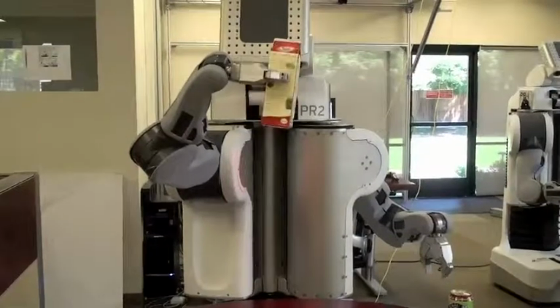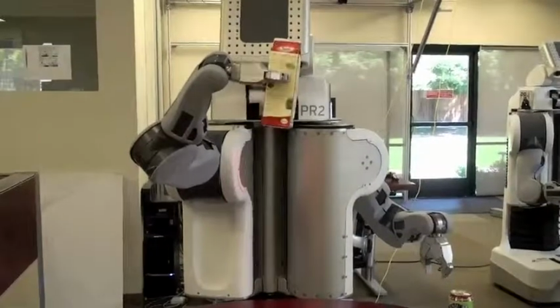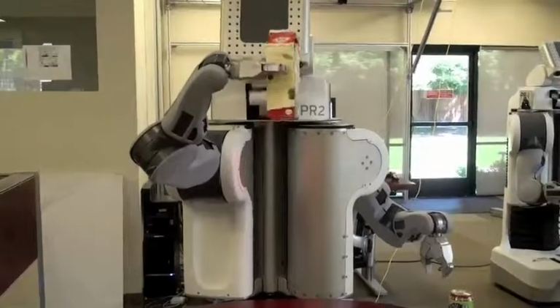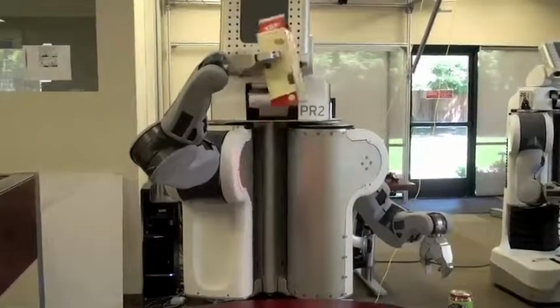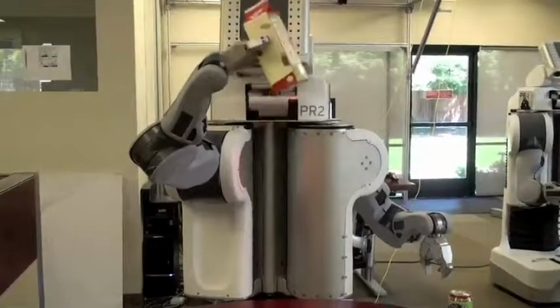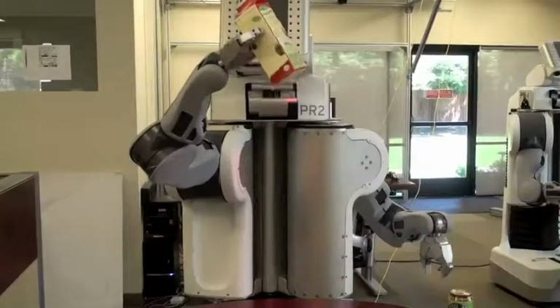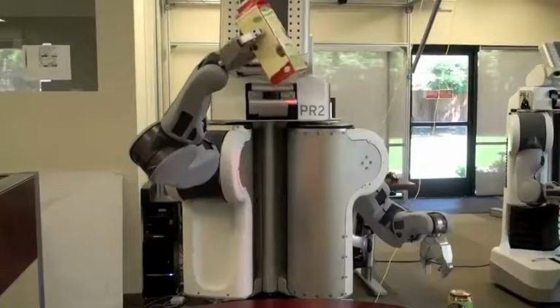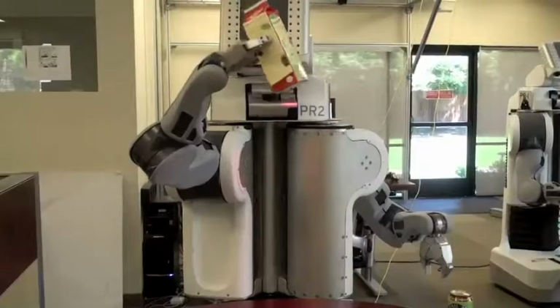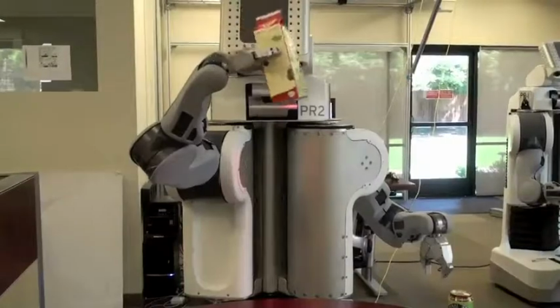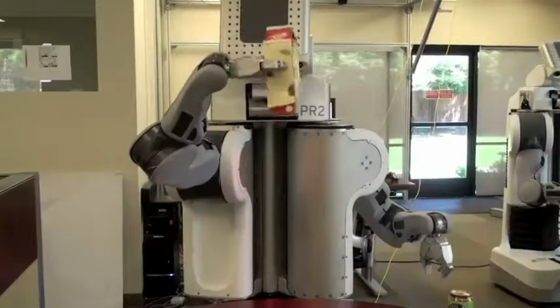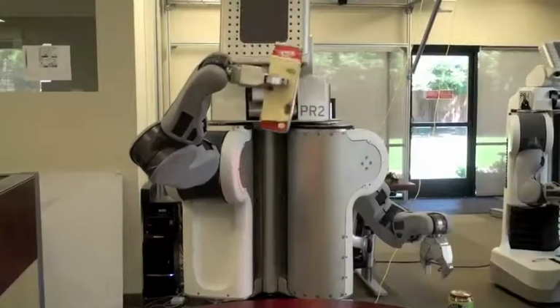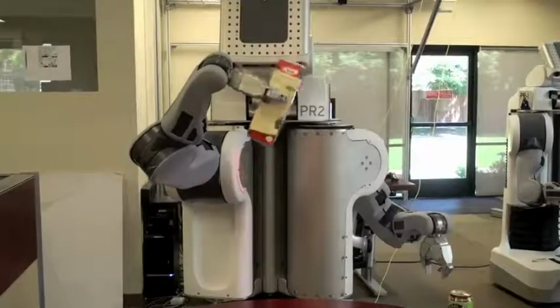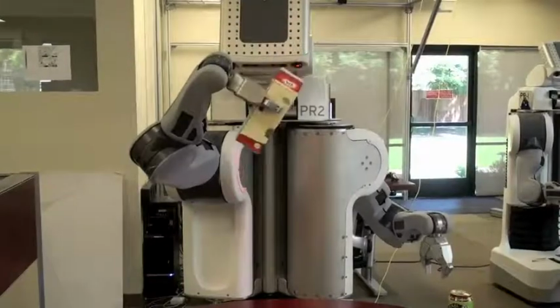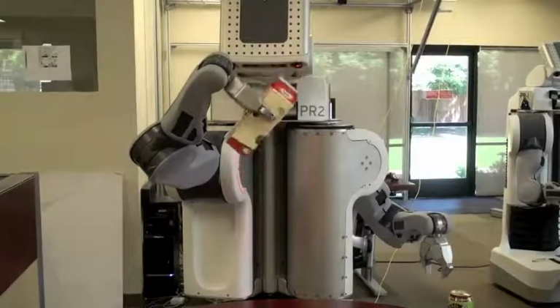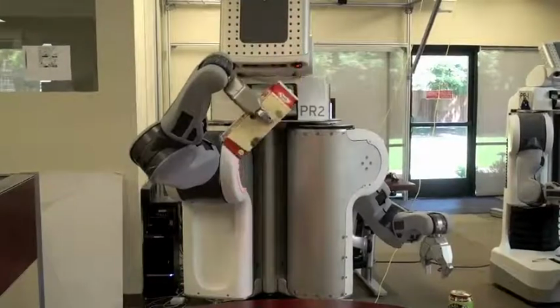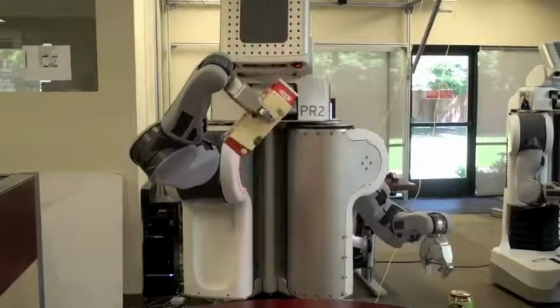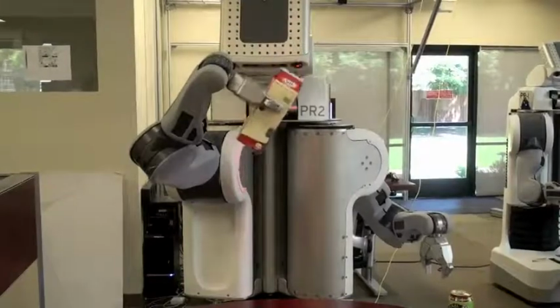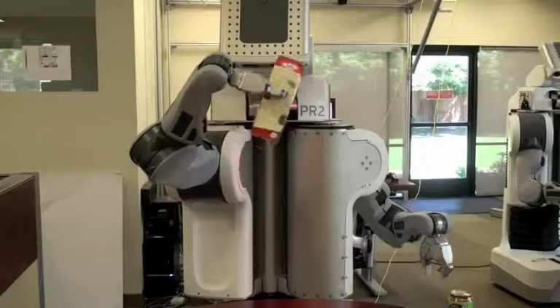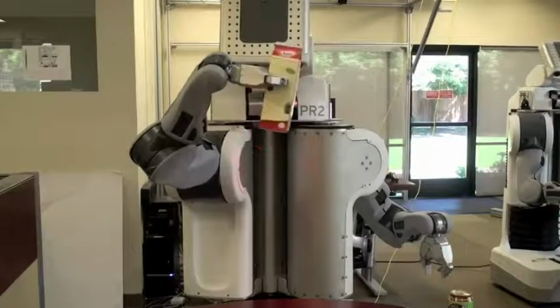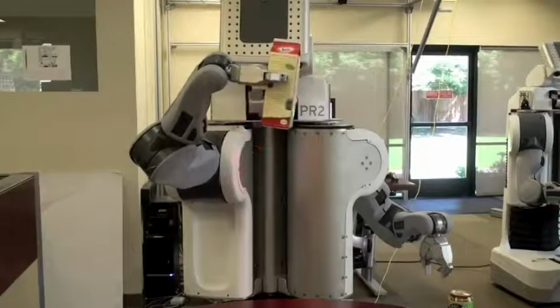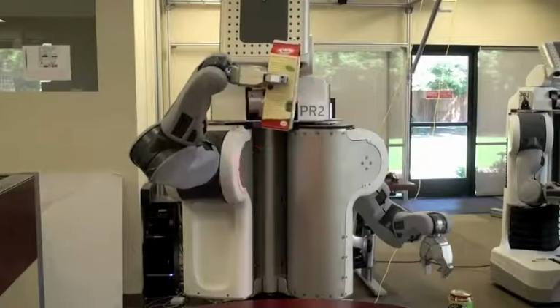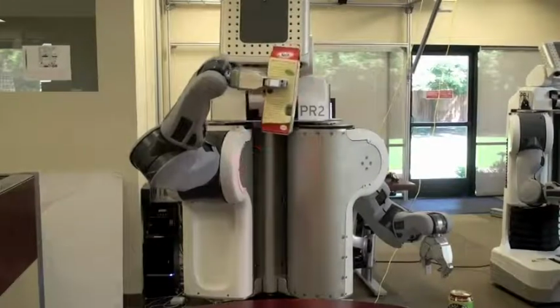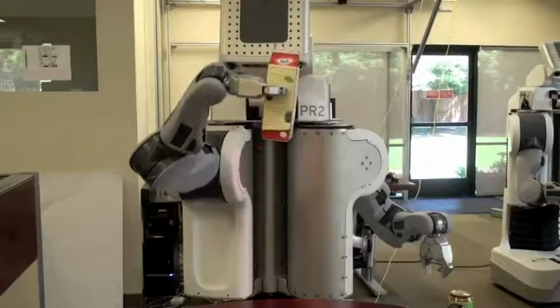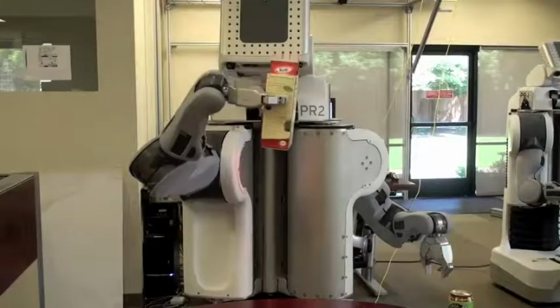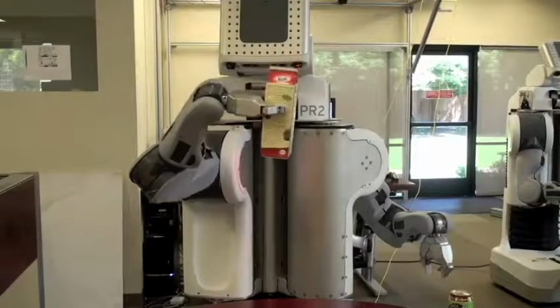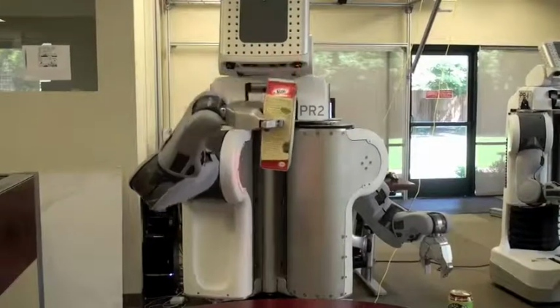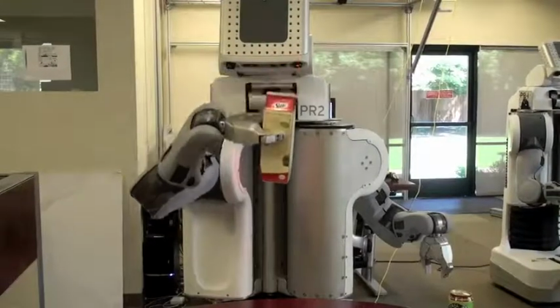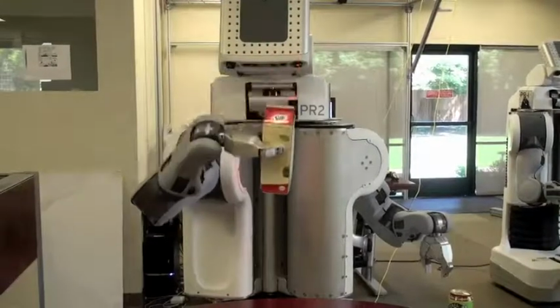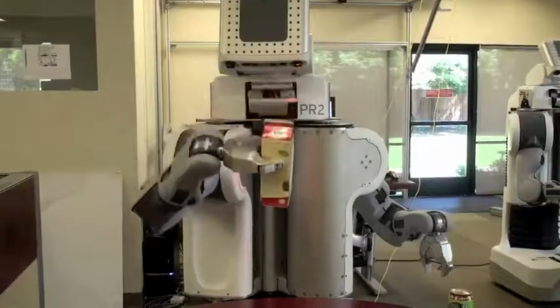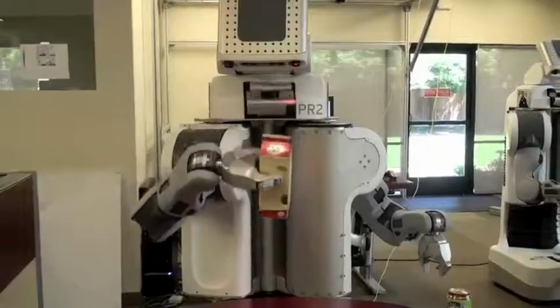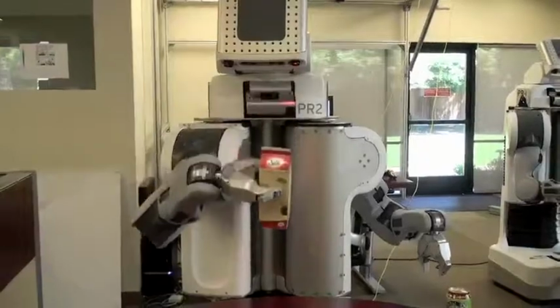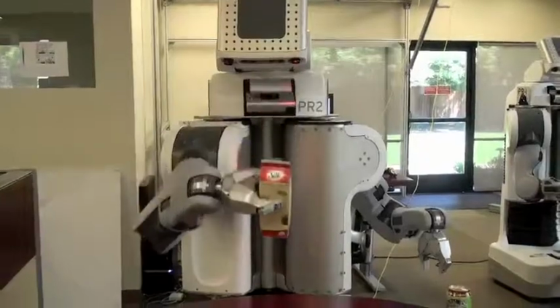Again, you see the robot grasps the milk carton only hard enough to lift and manipulate it, and not hard enough to crush it.